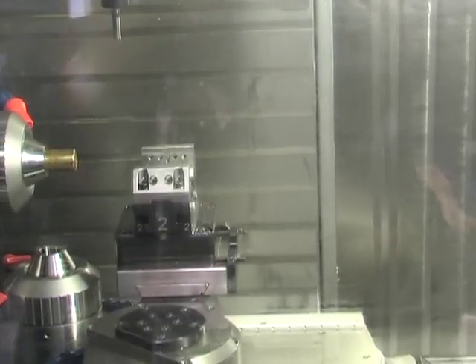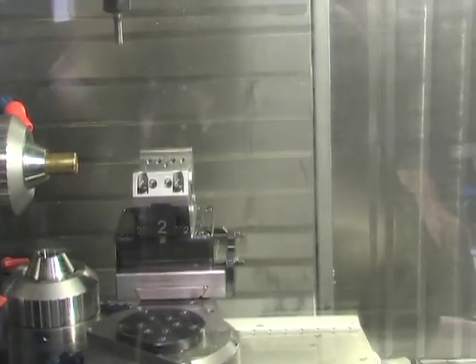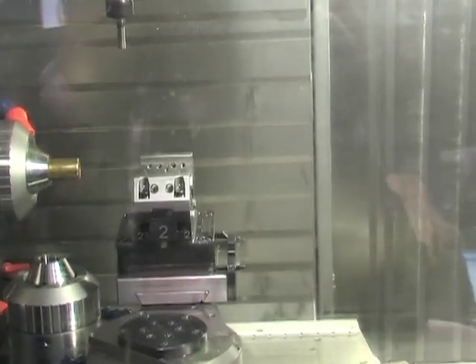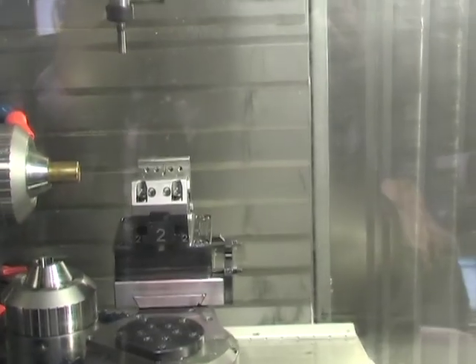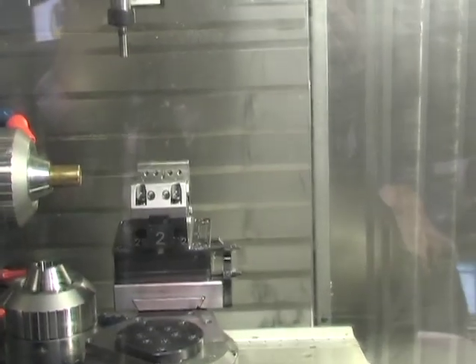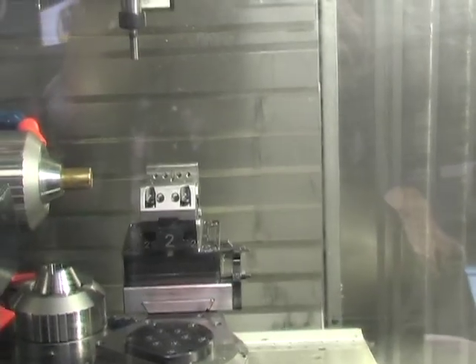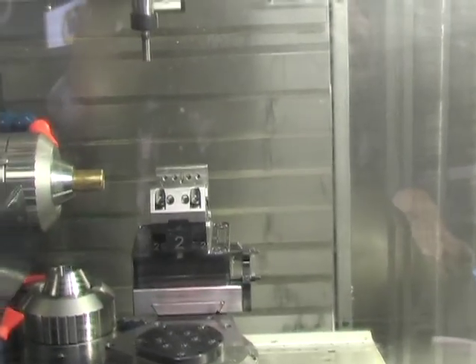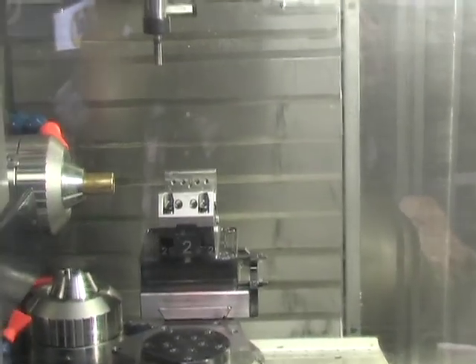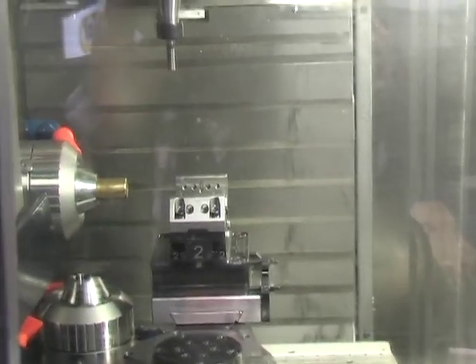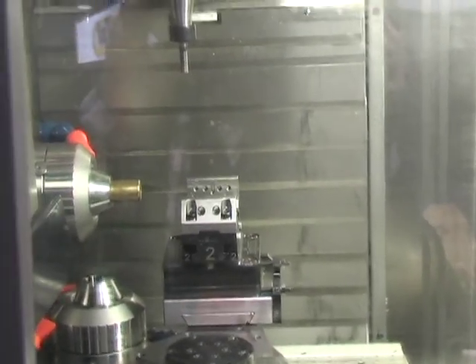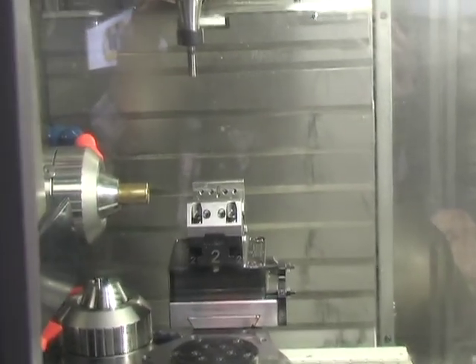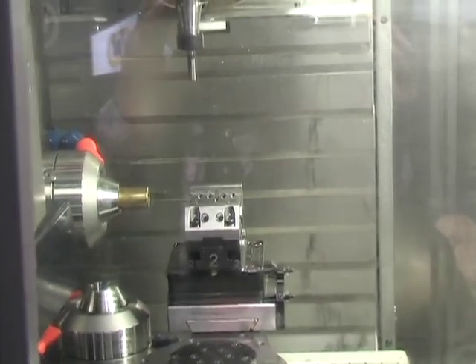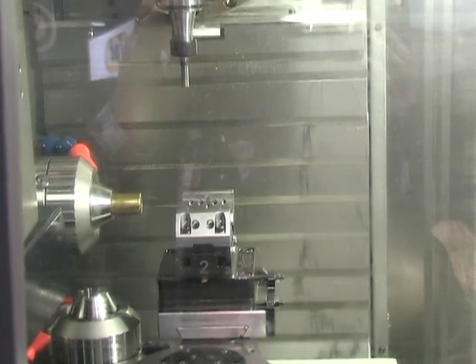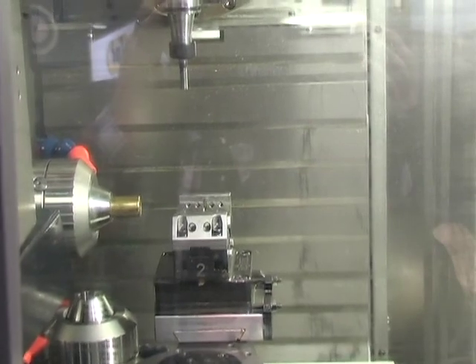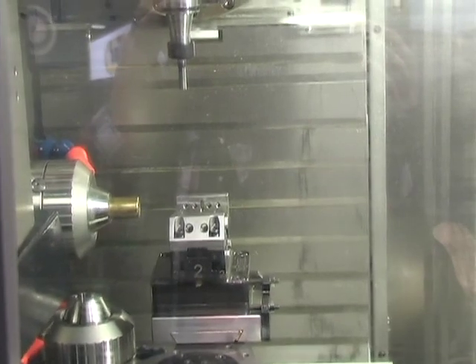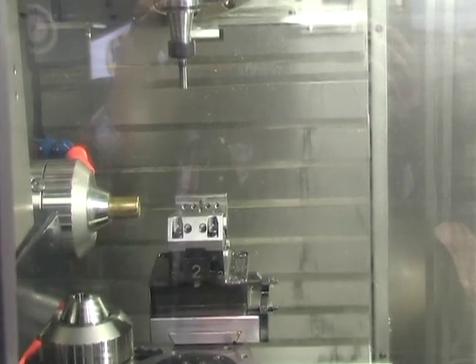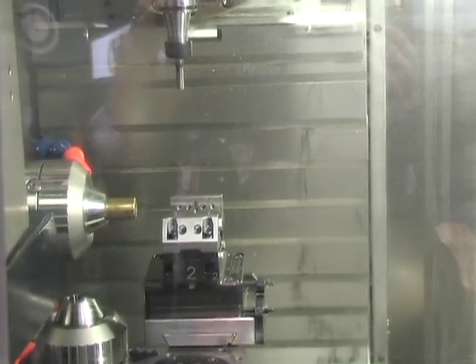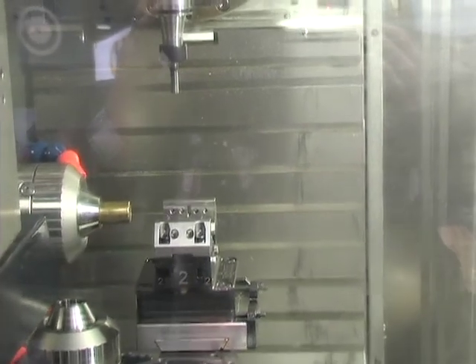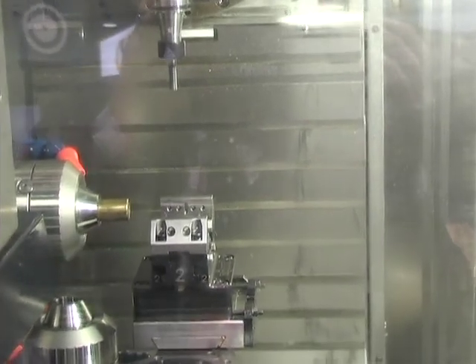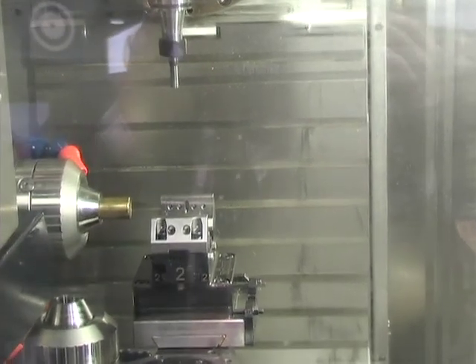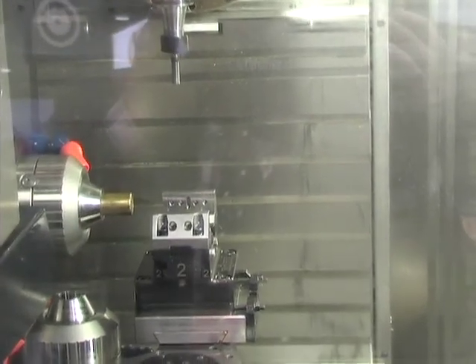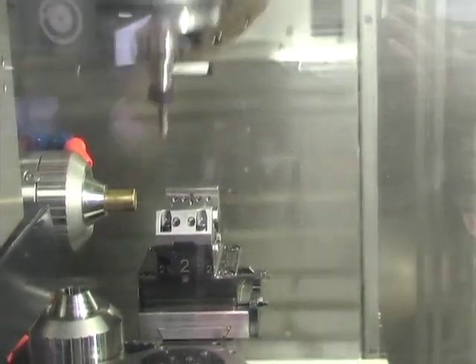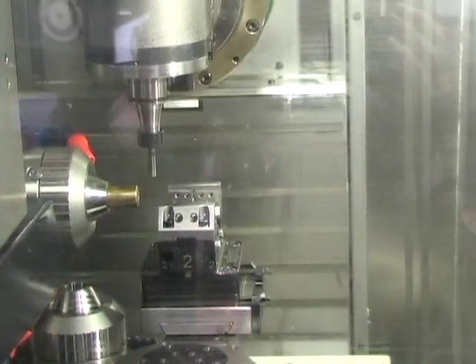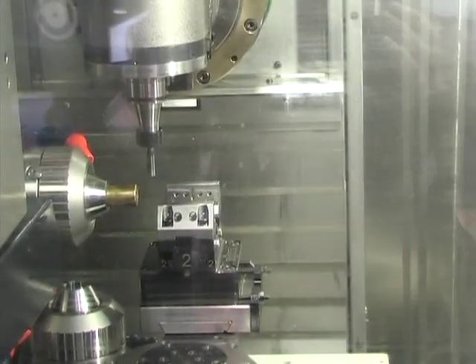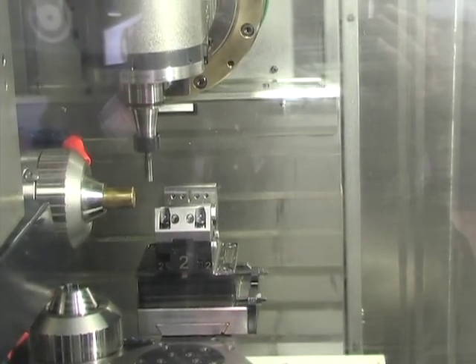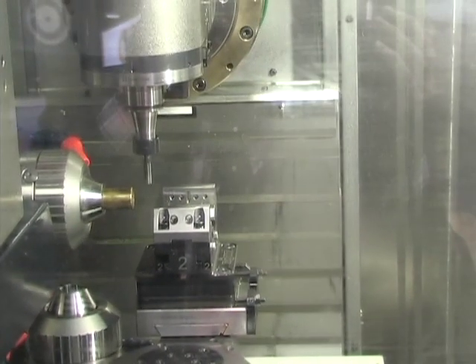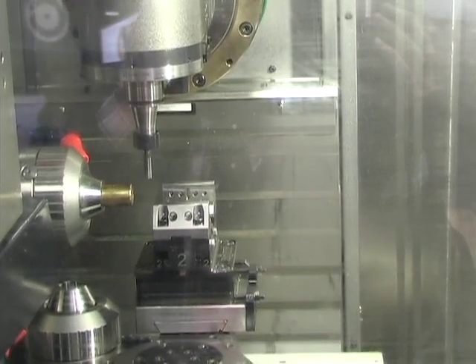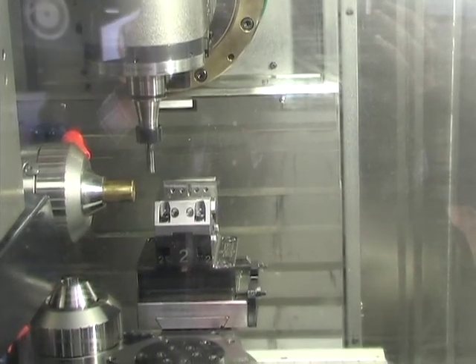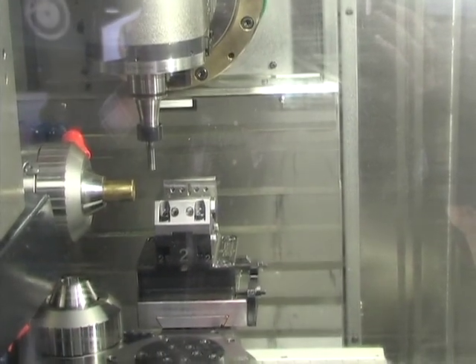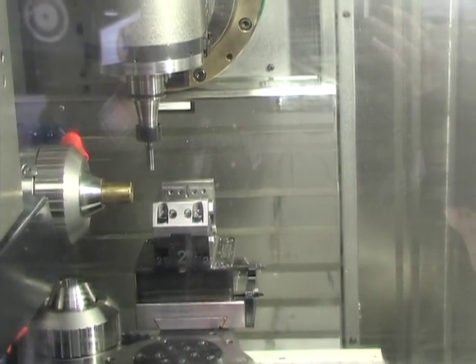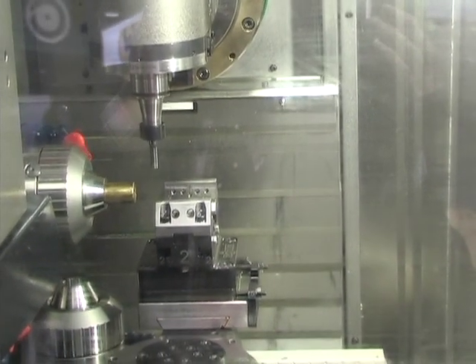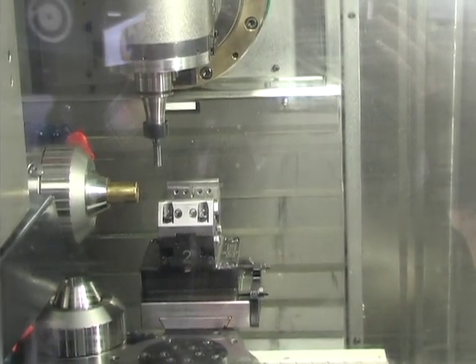Here you can see our vise moving in. The vise grabs the workpiece to do some supported milling.